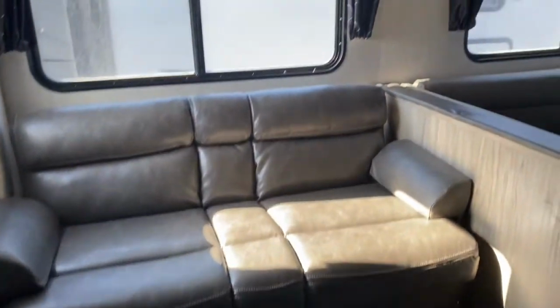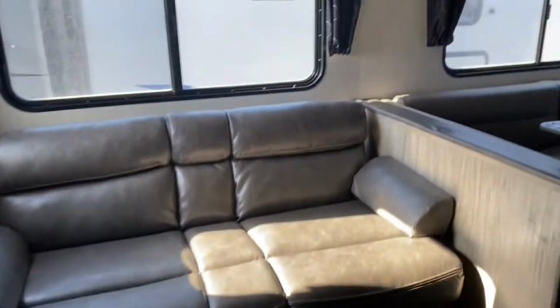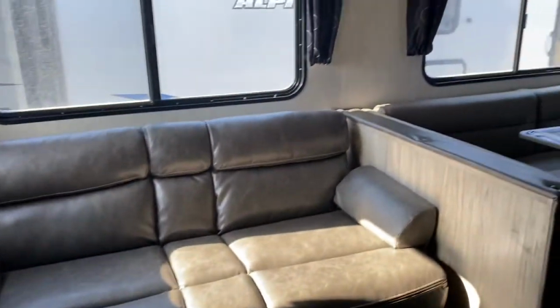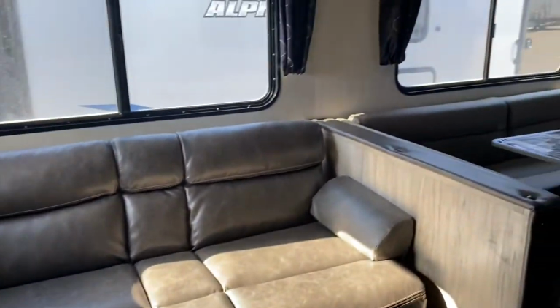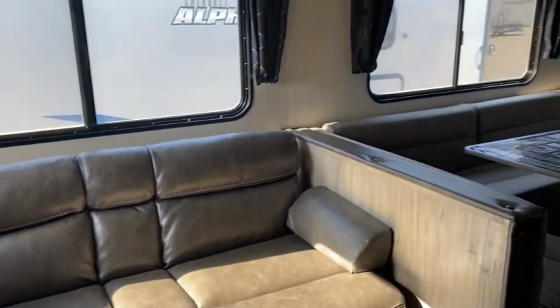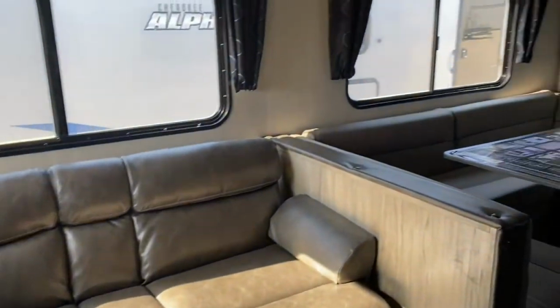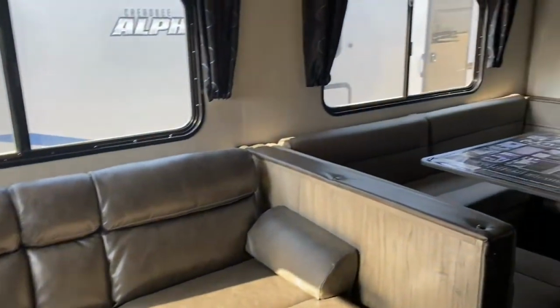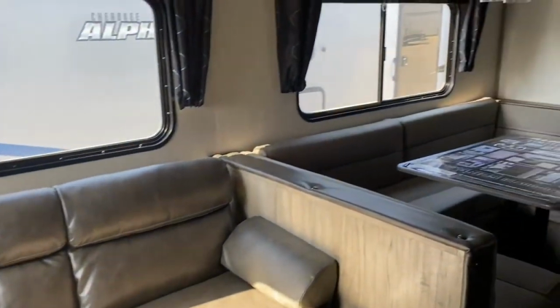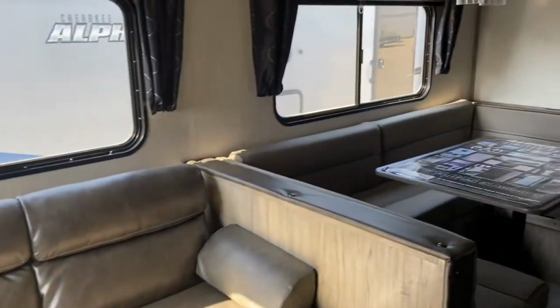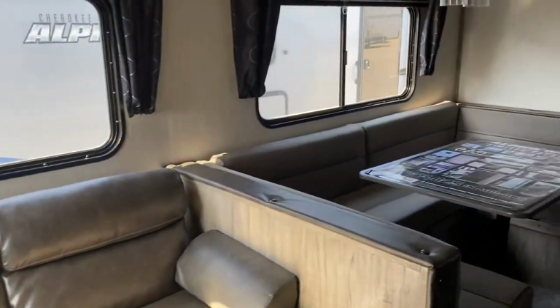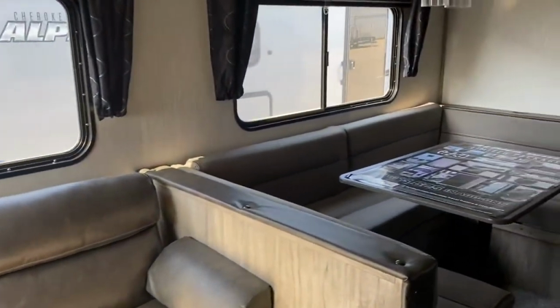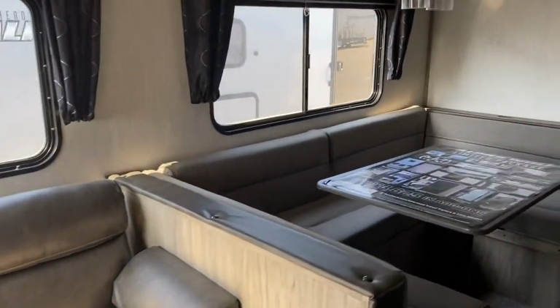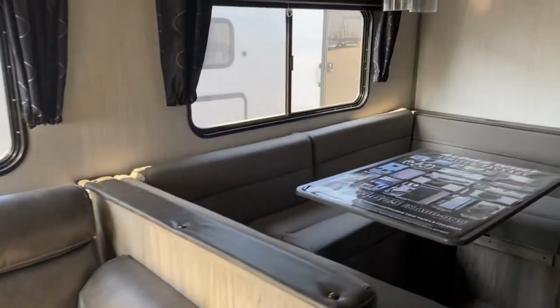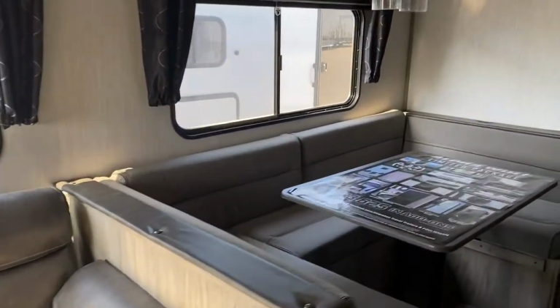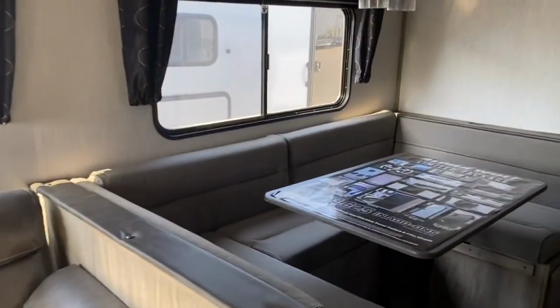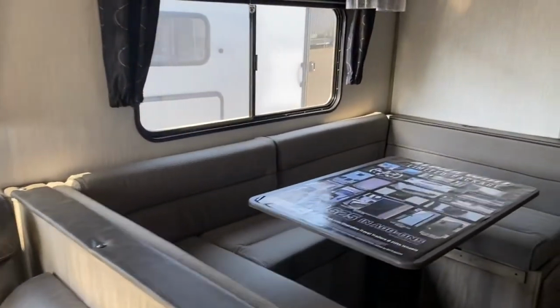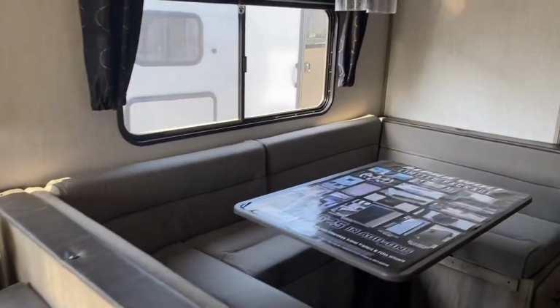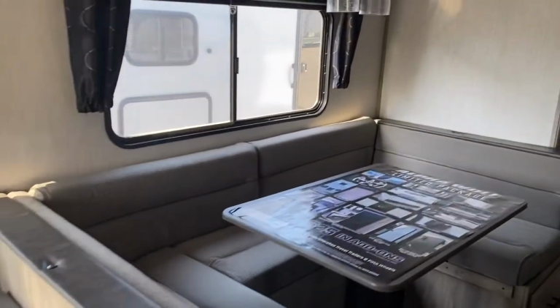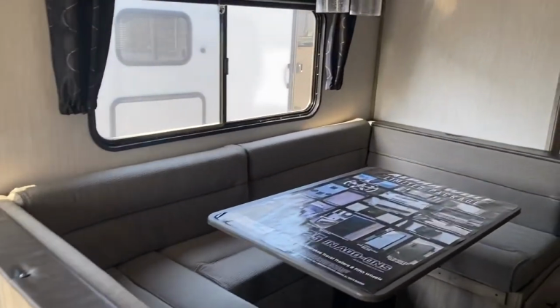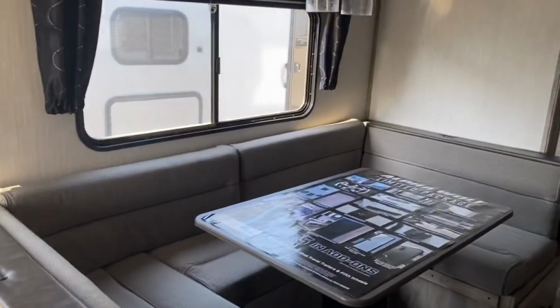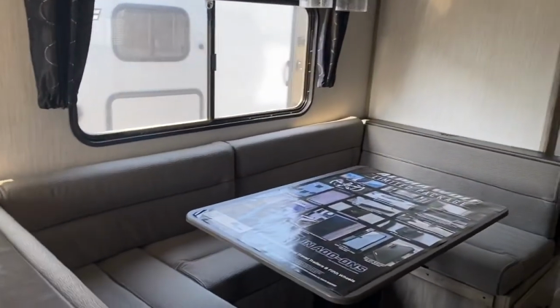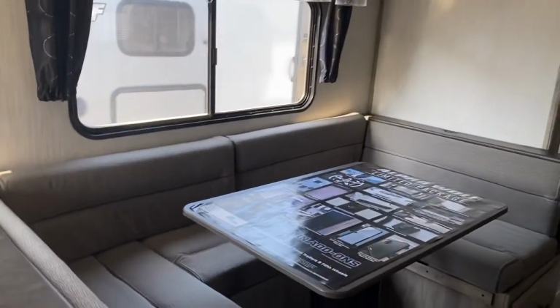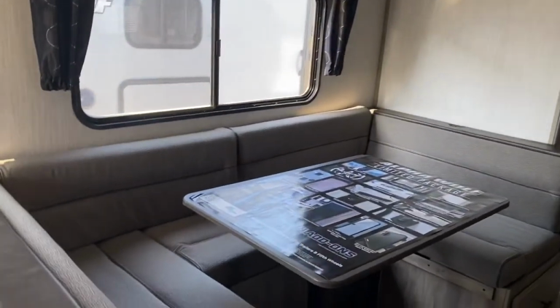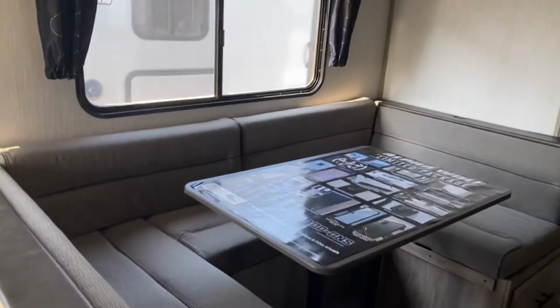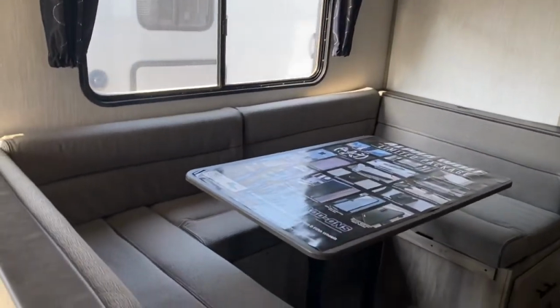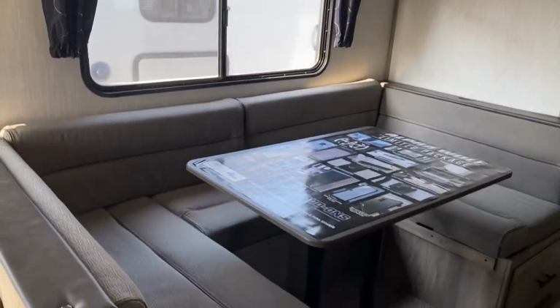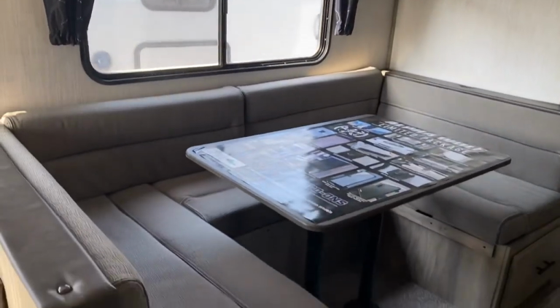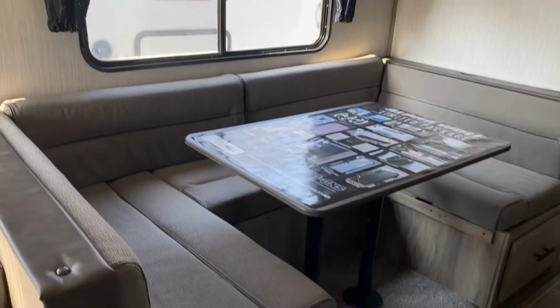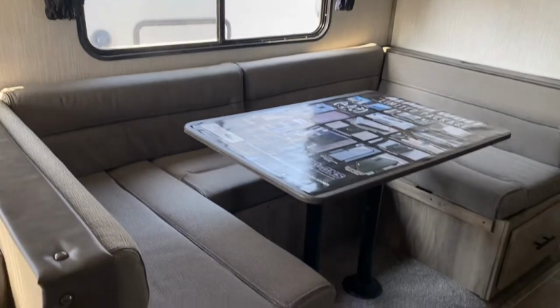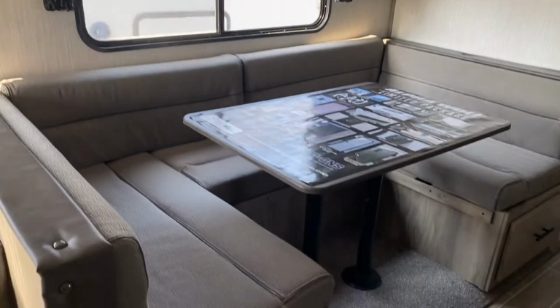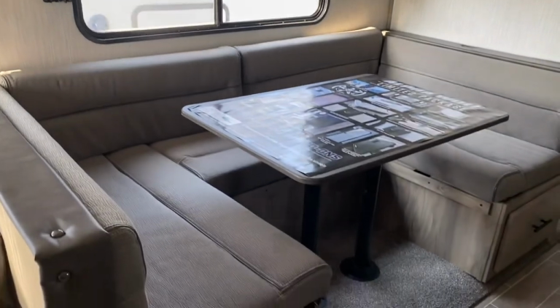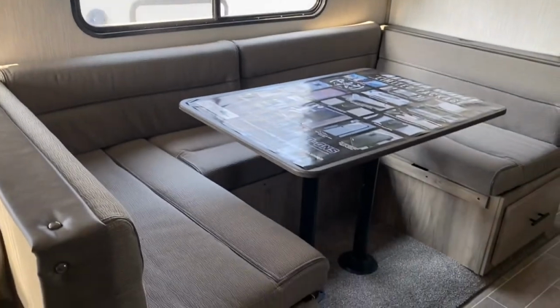Then to the right of that you get your U-shaped dinette. Lots of seating over here.